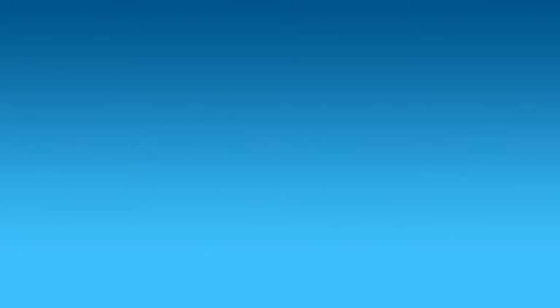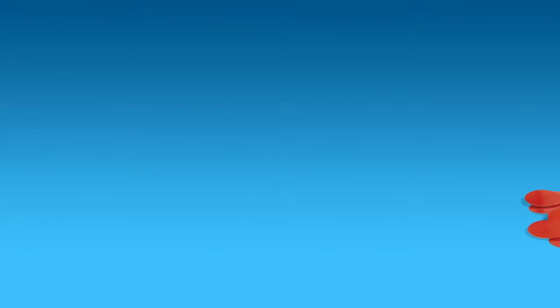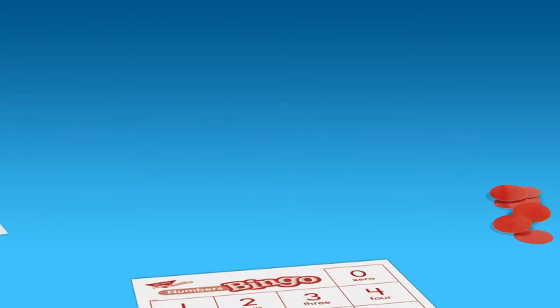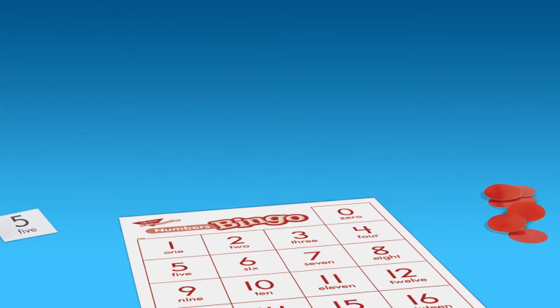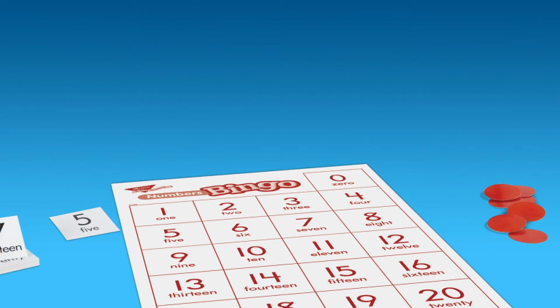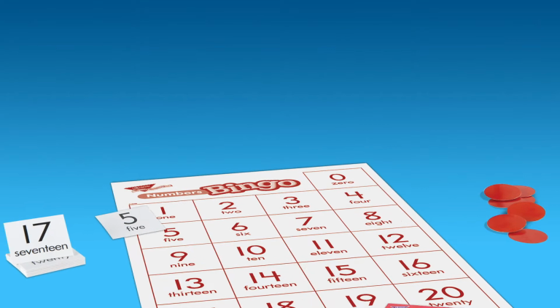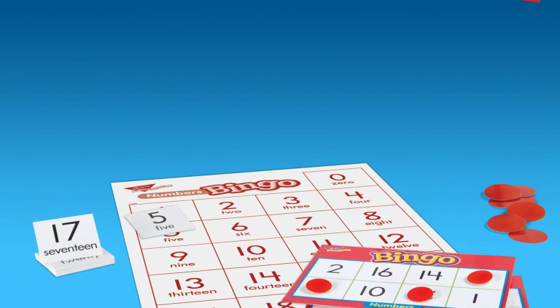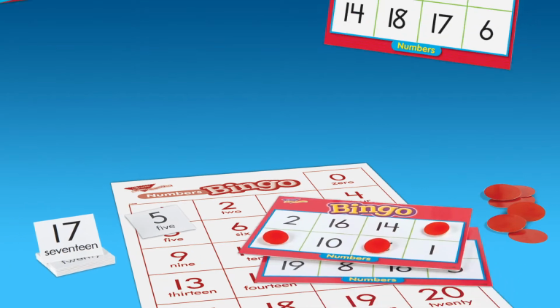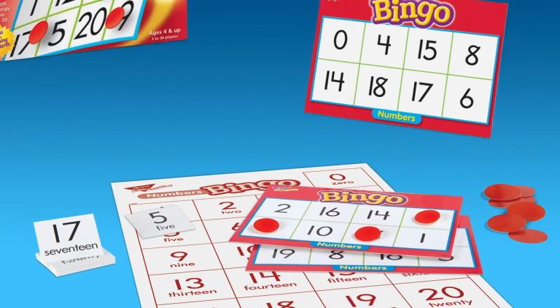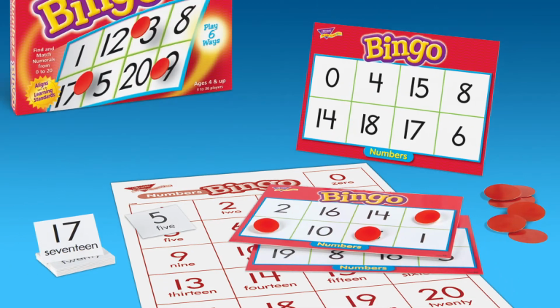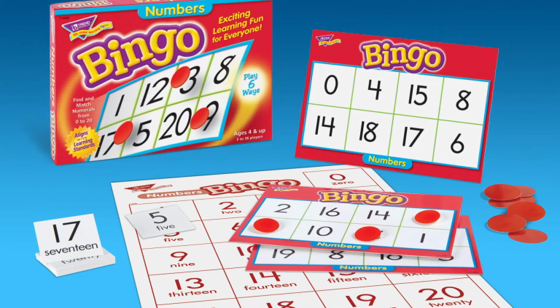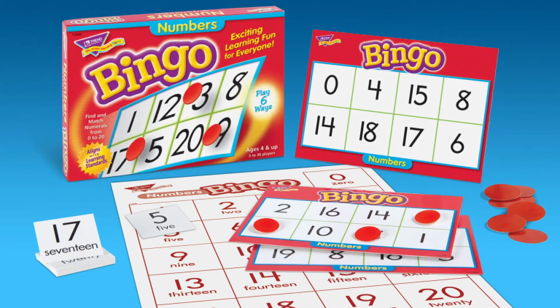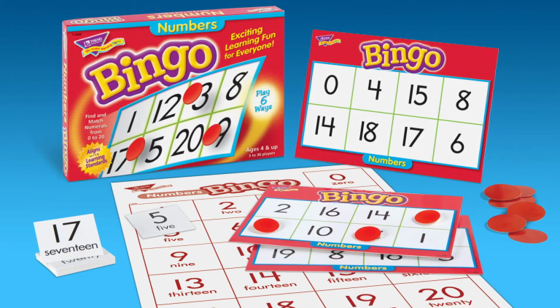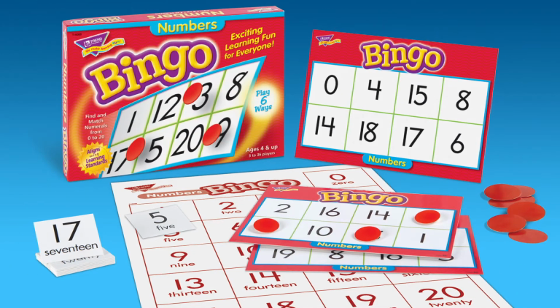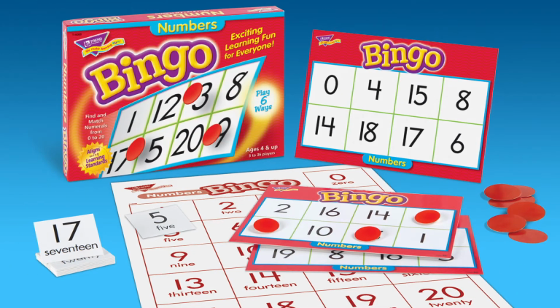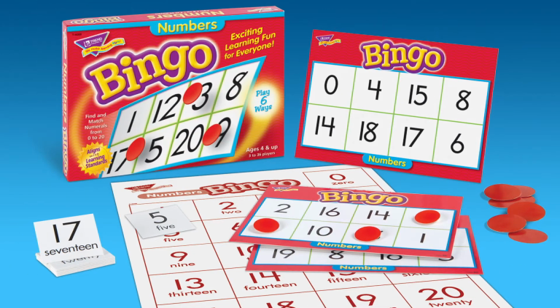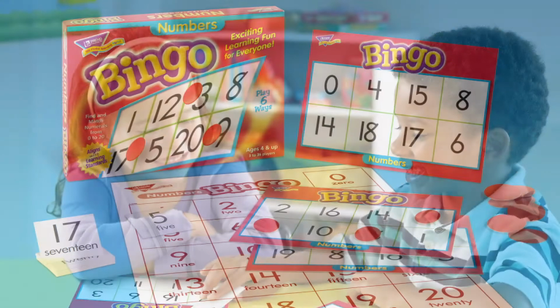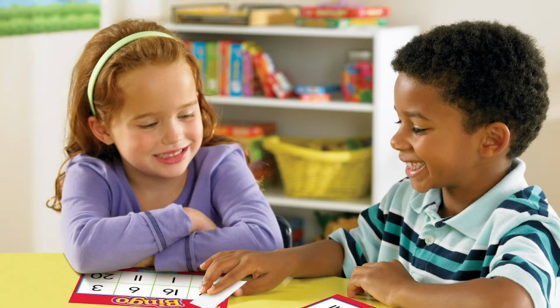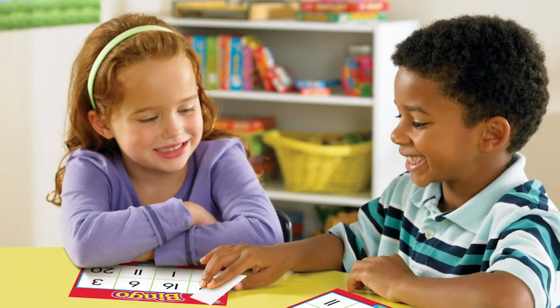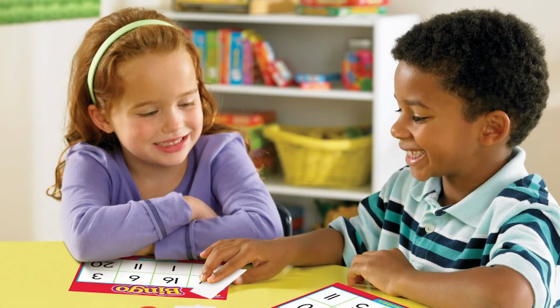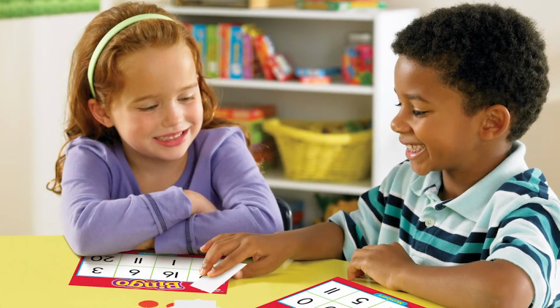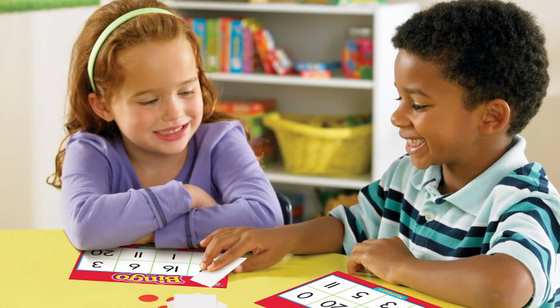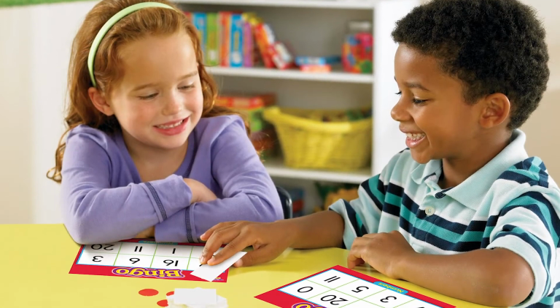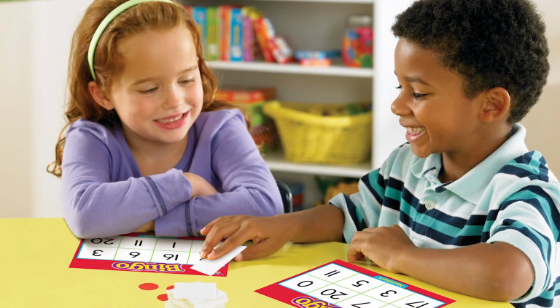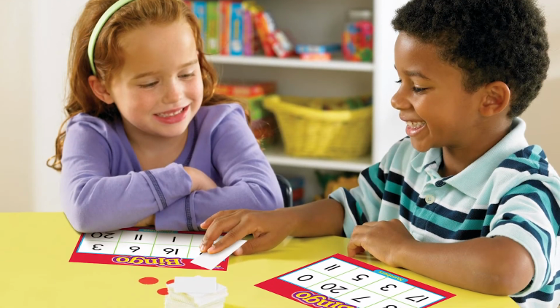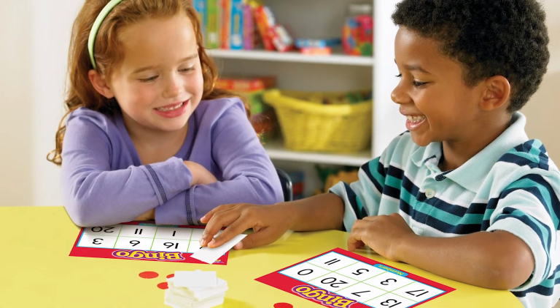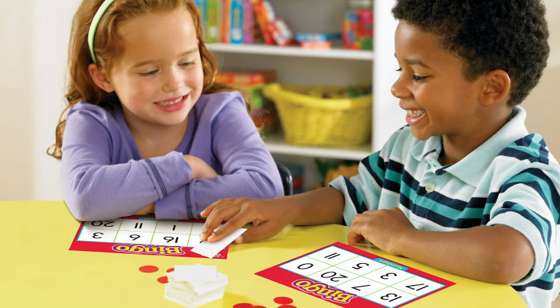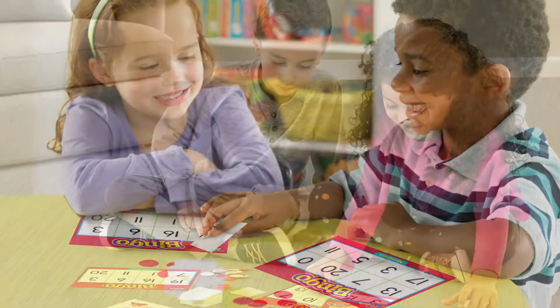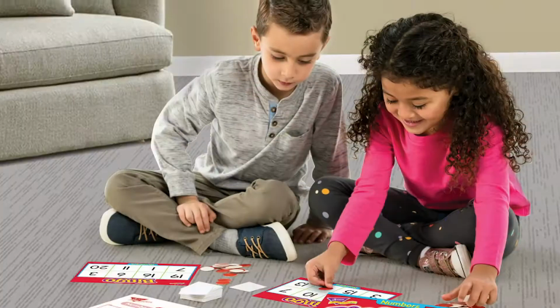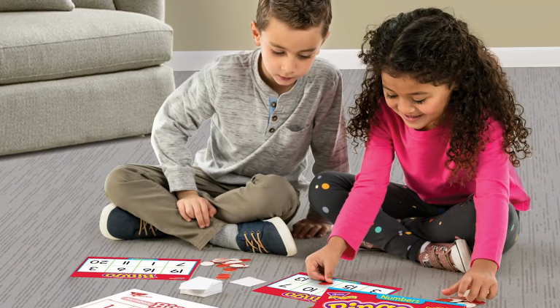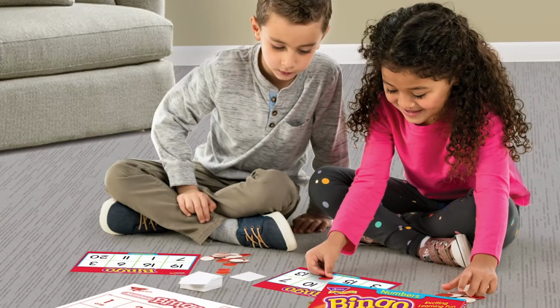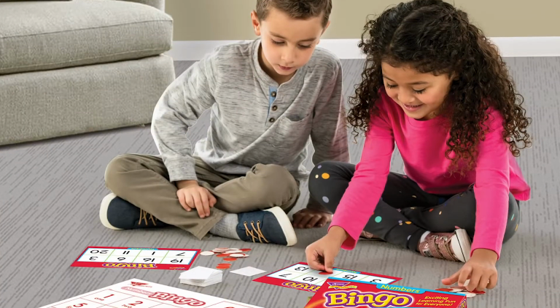Comes with all this. Enough for up to 36 players. Great for the classroom and great for playing at home, too.